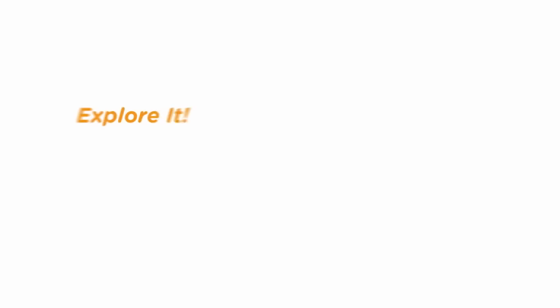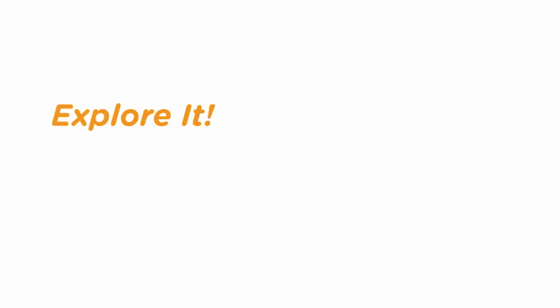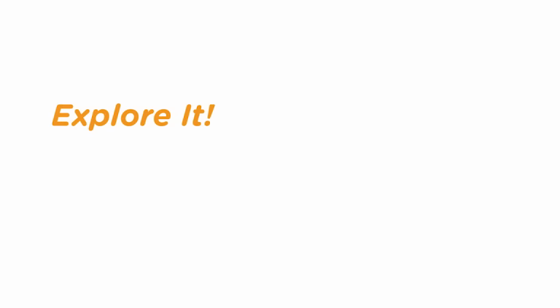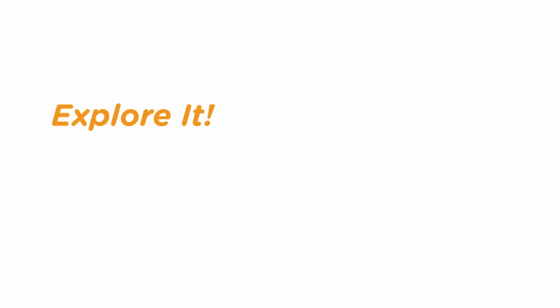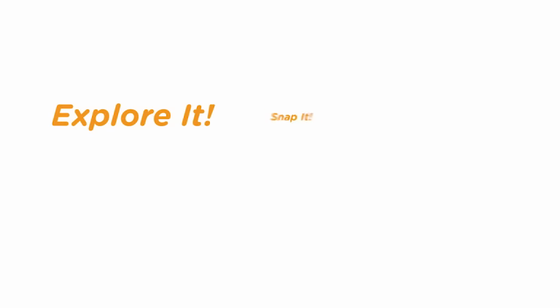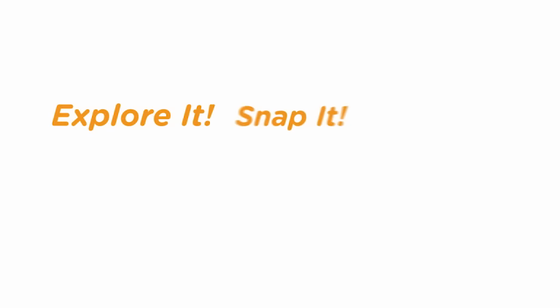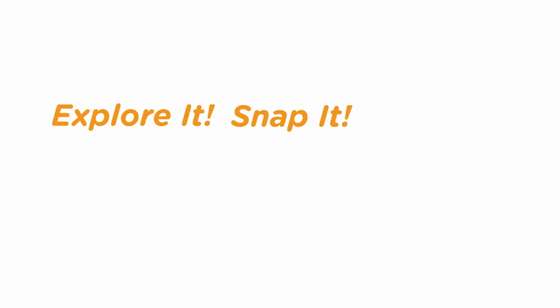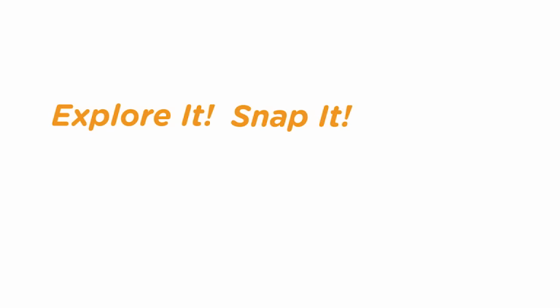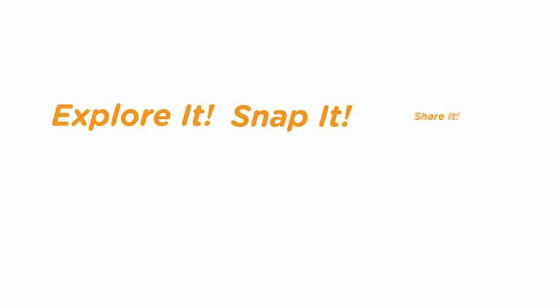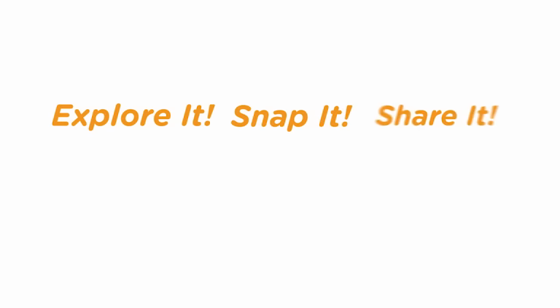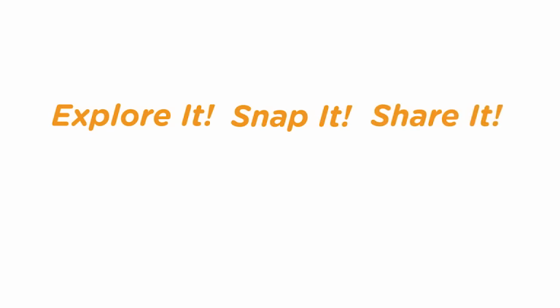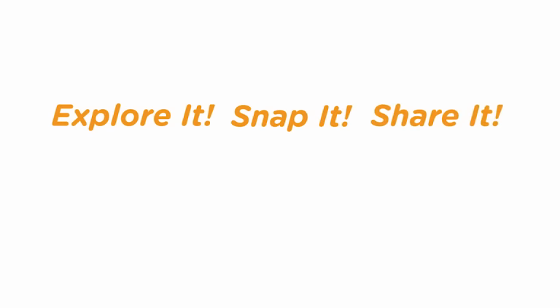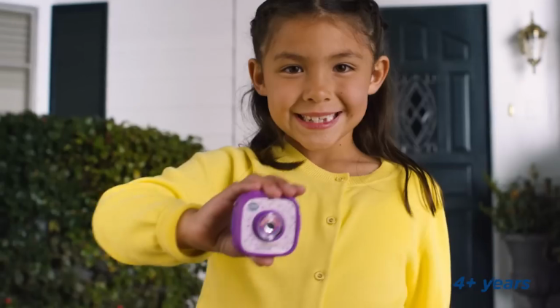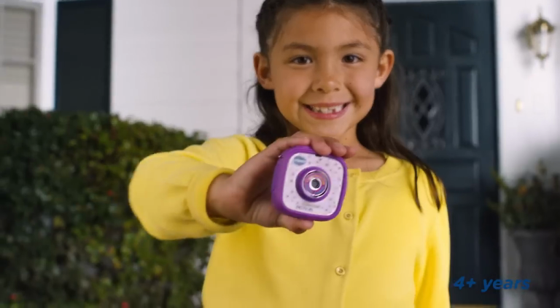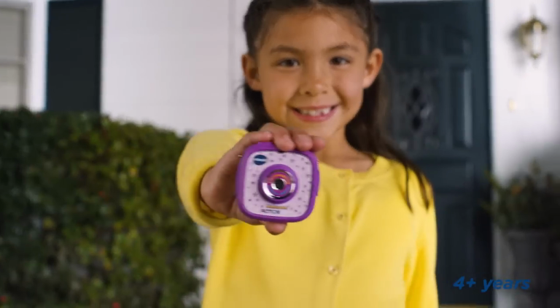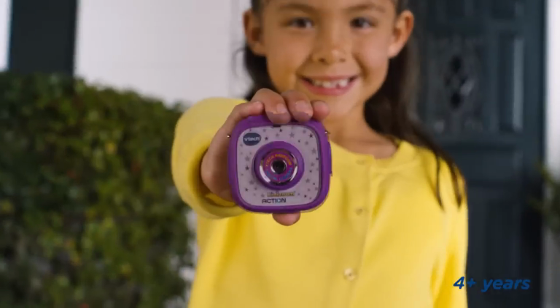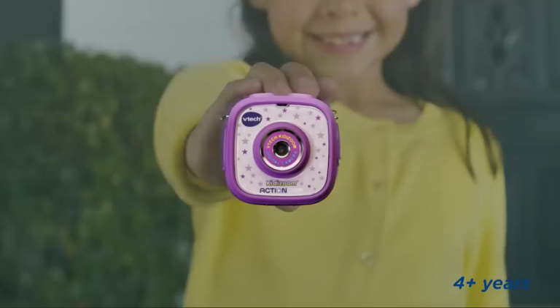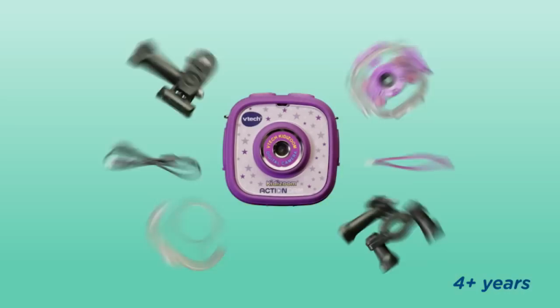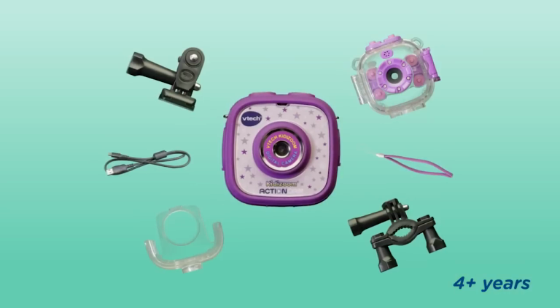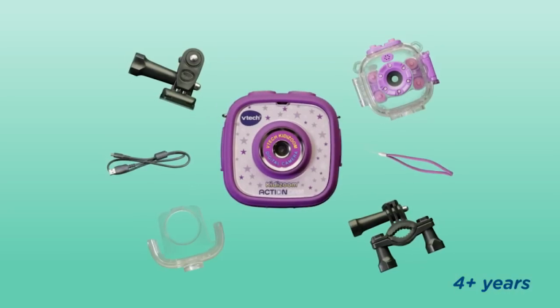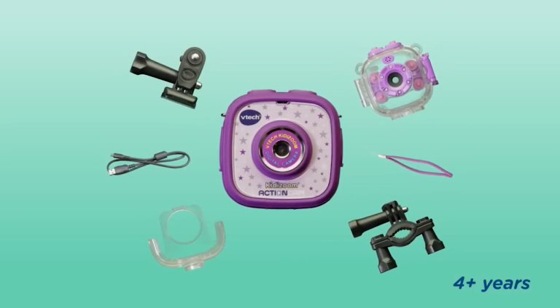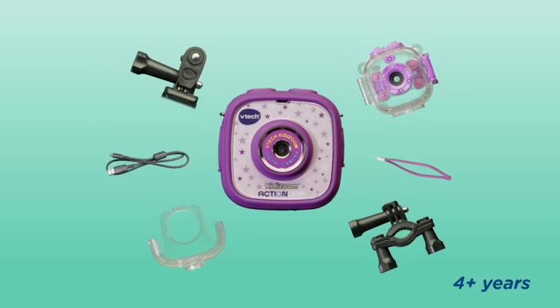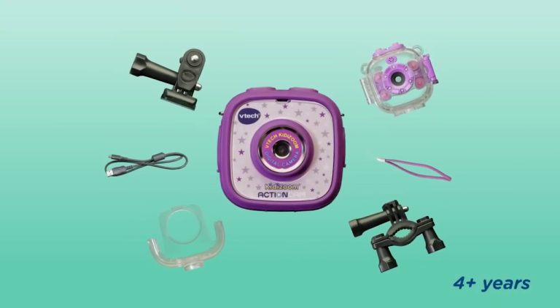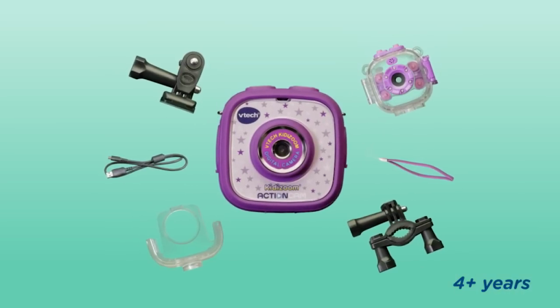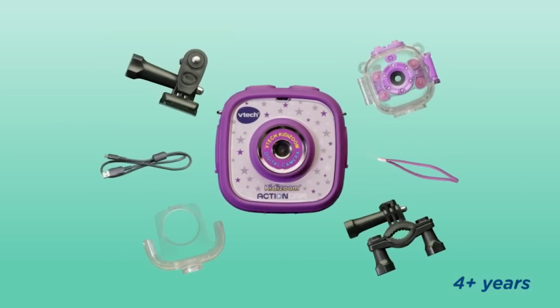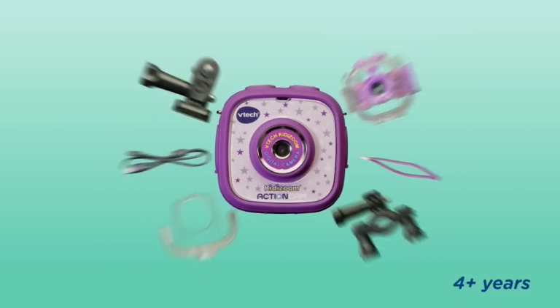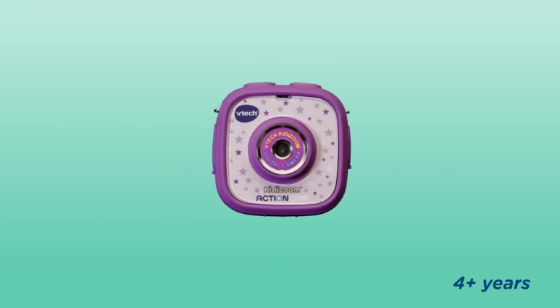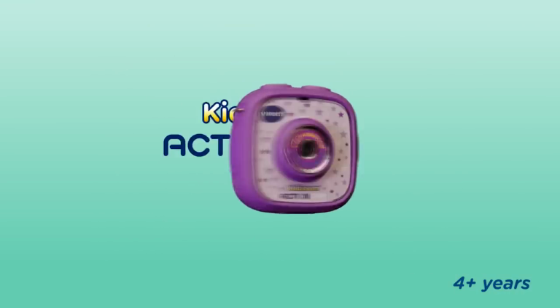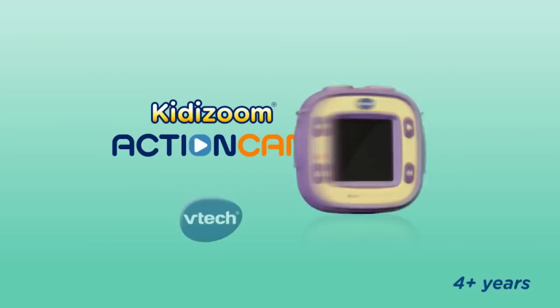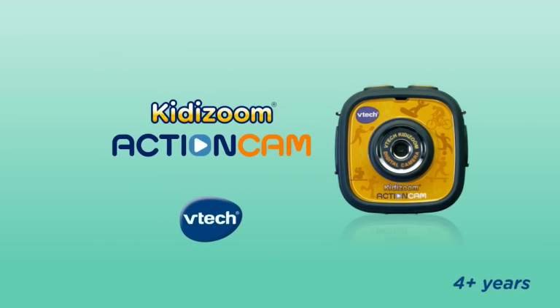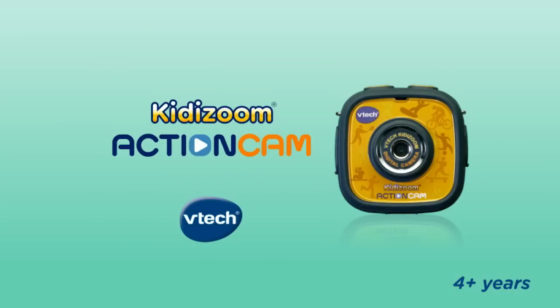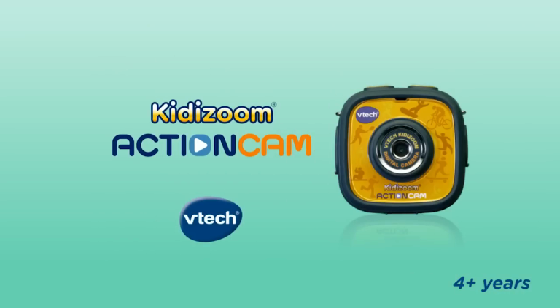Explore it, snap it, share it with the Kidizoom Action Cam. Only from VTech.